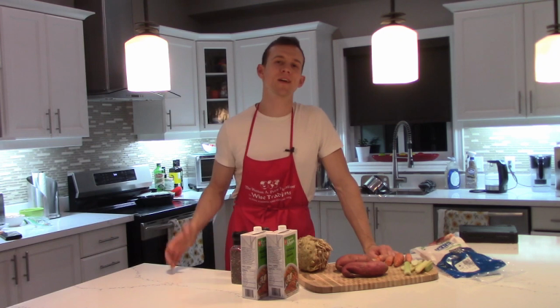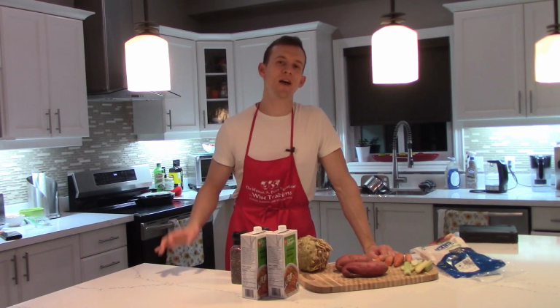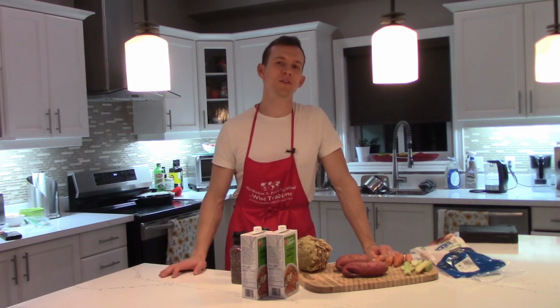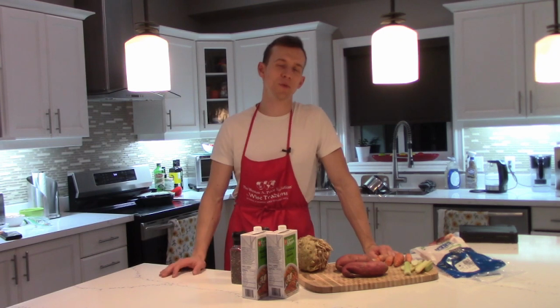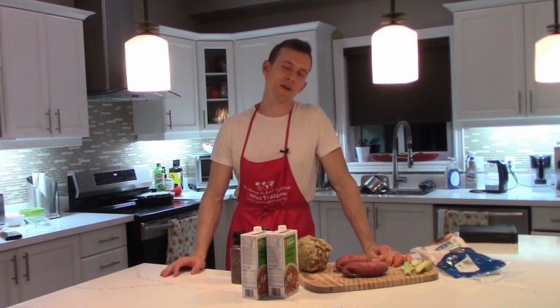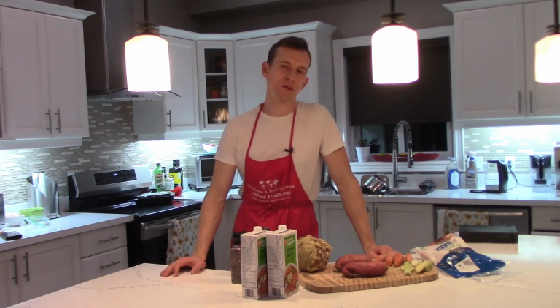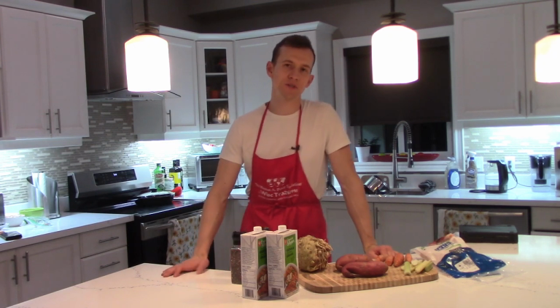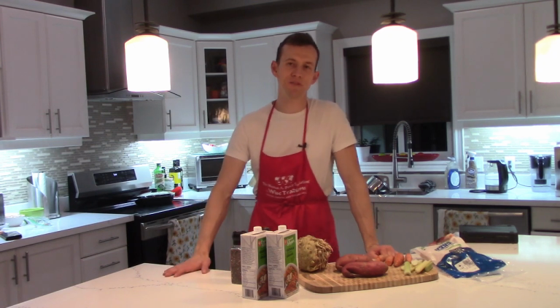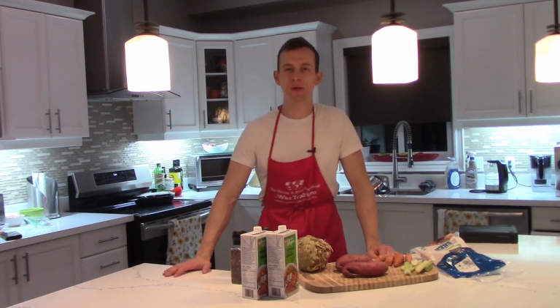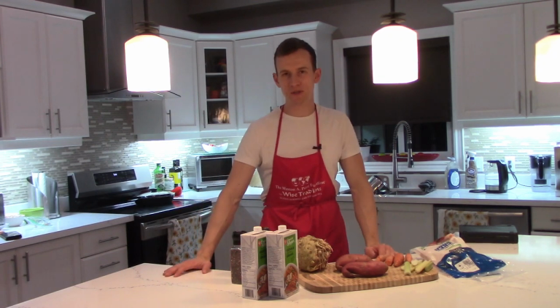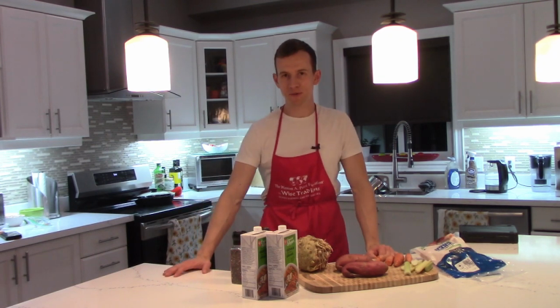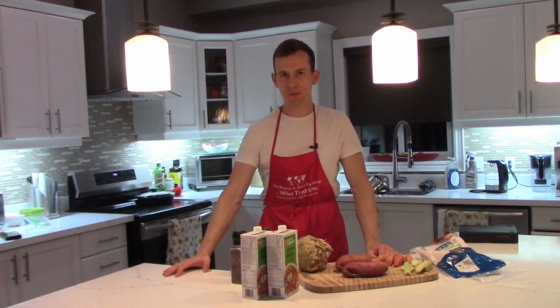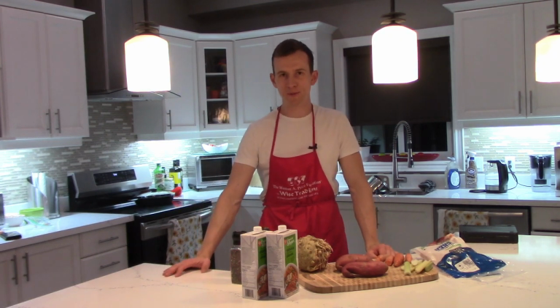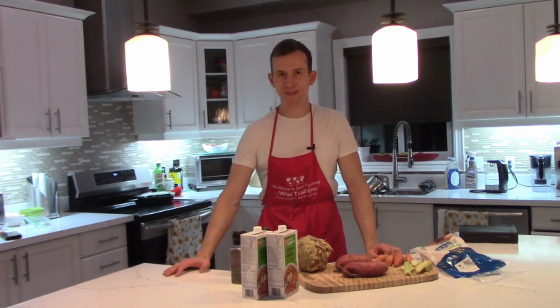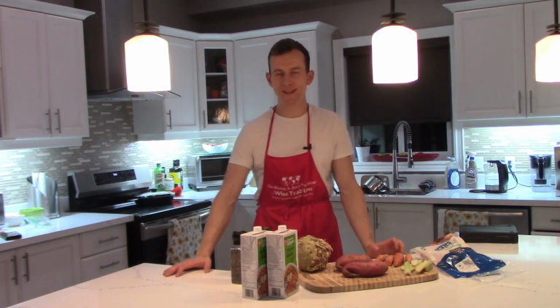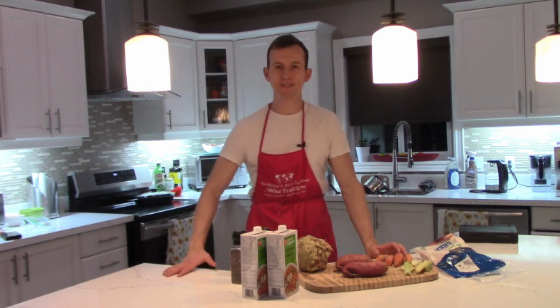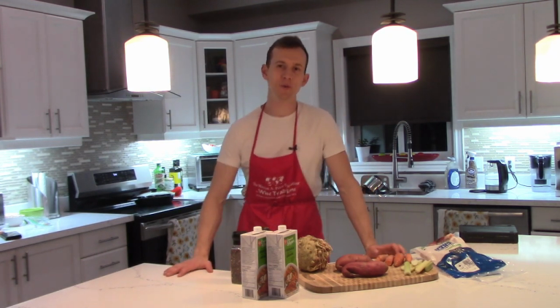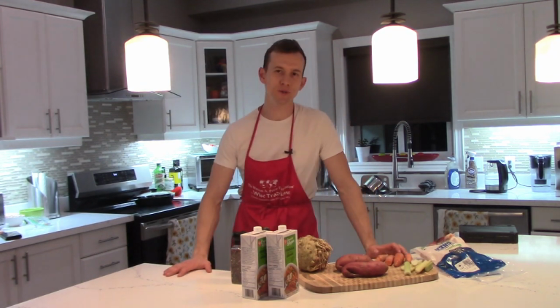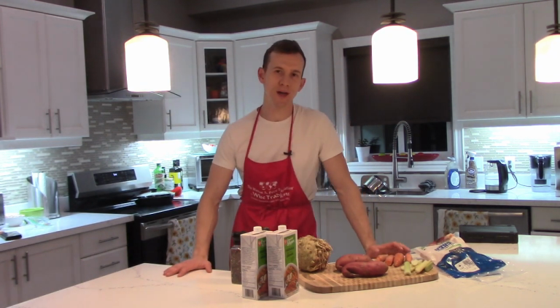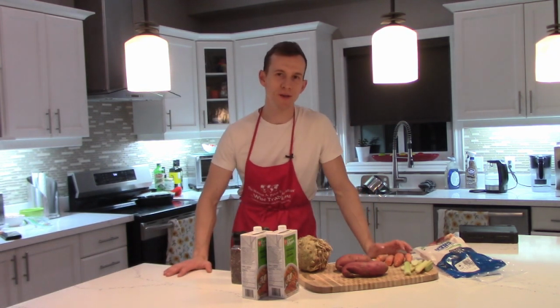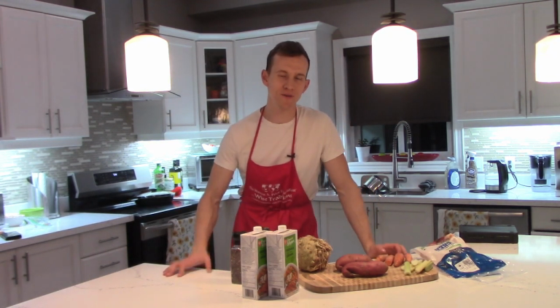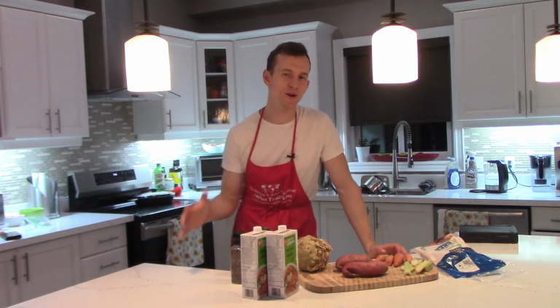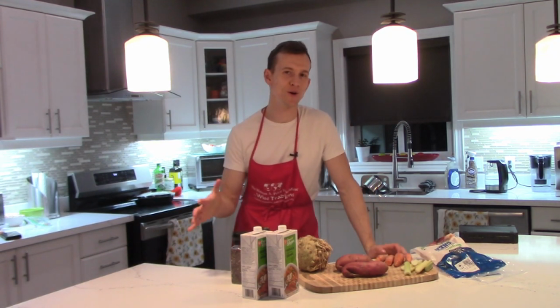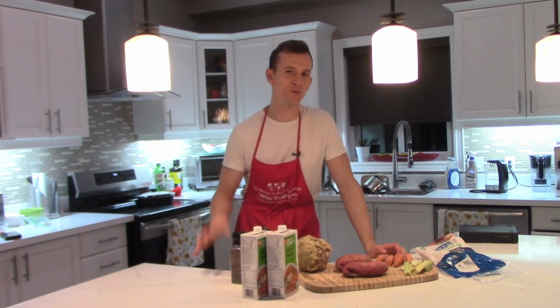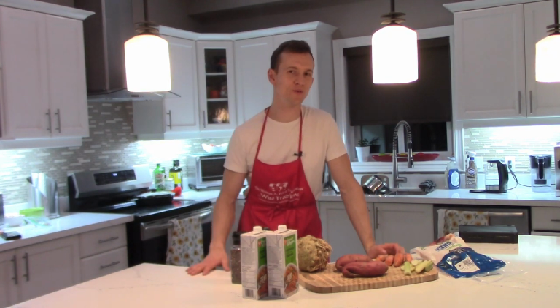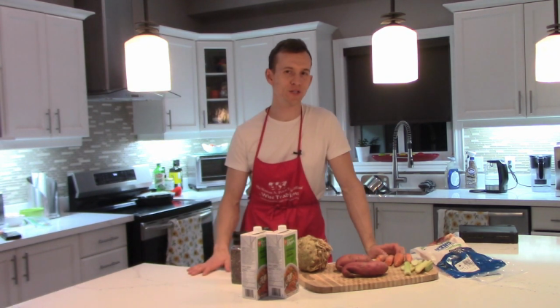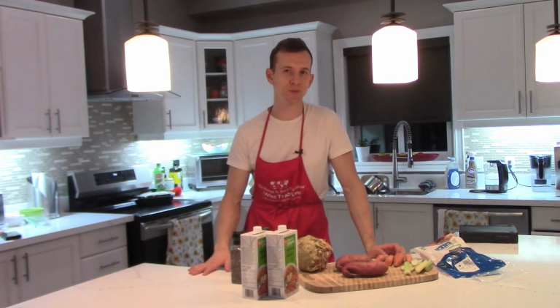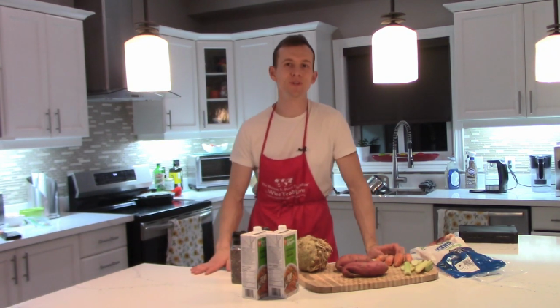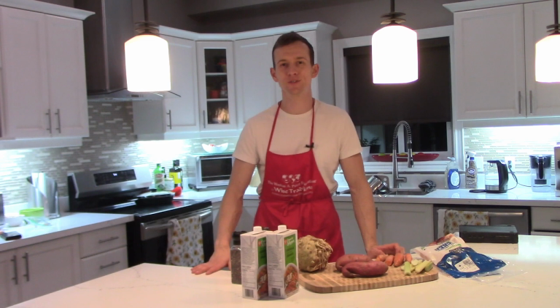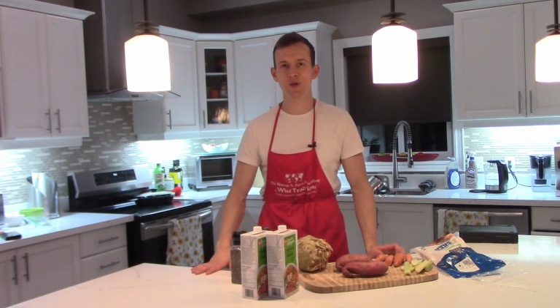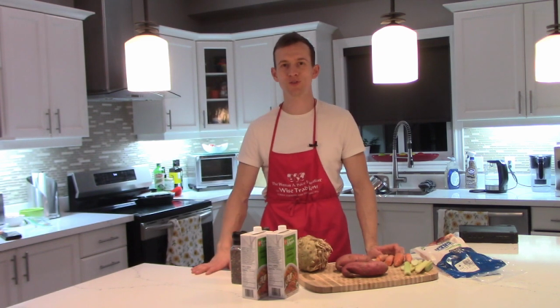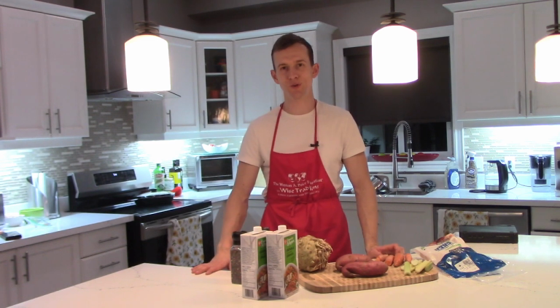Hey guys, welcome to Act Nuclear Chef. My name is Thomas Grabowski, and today I want to show you how to make your very own root vegetable chicken soup.